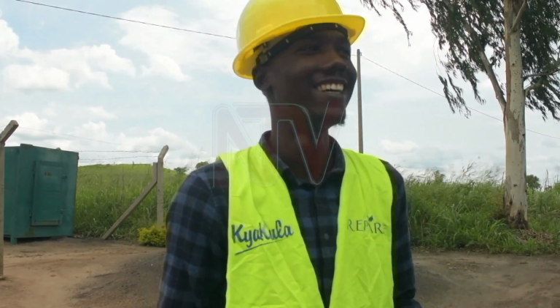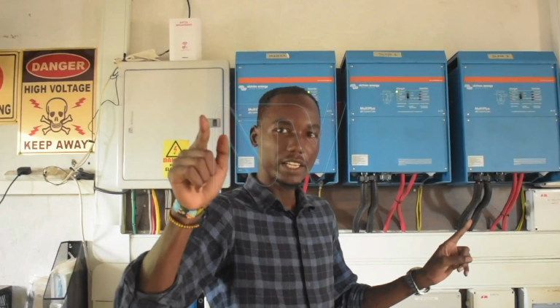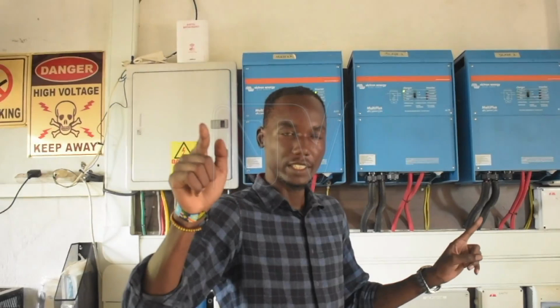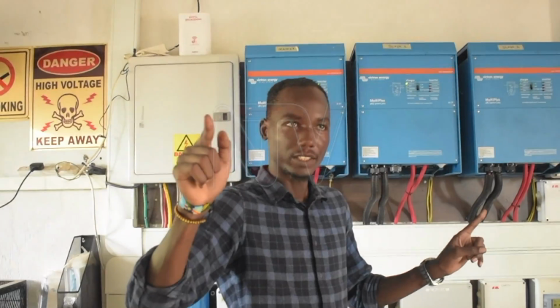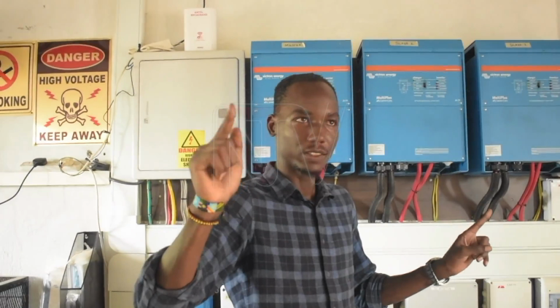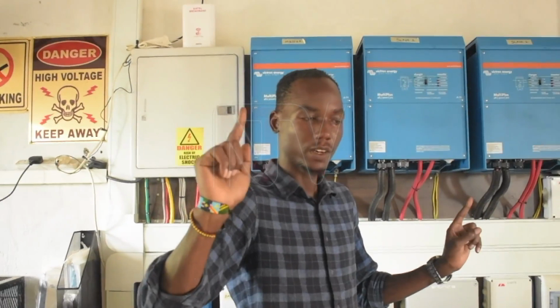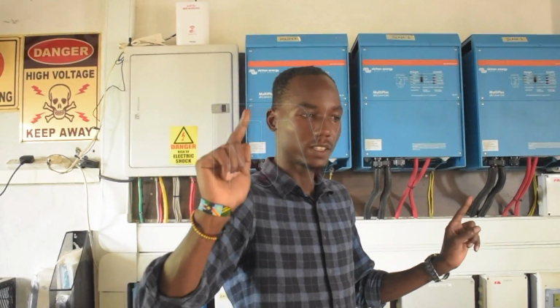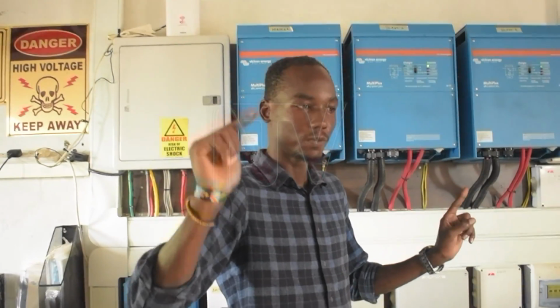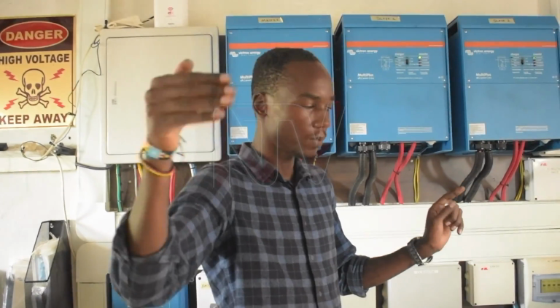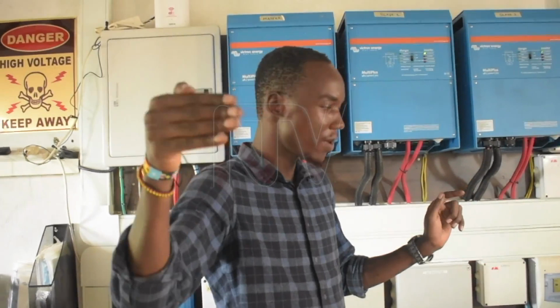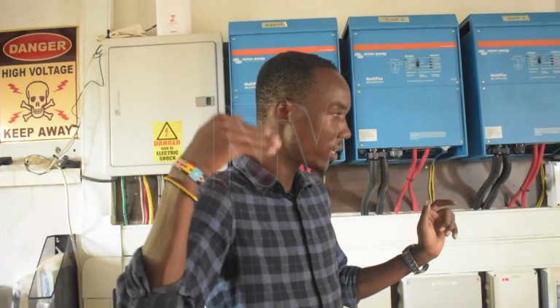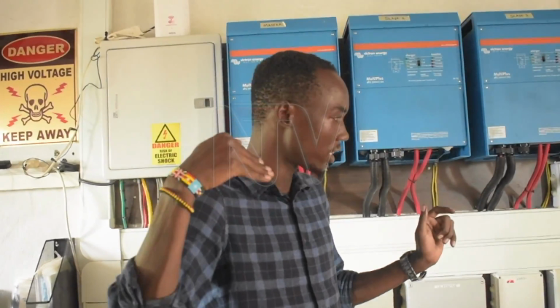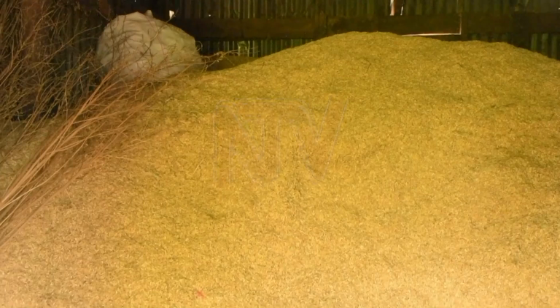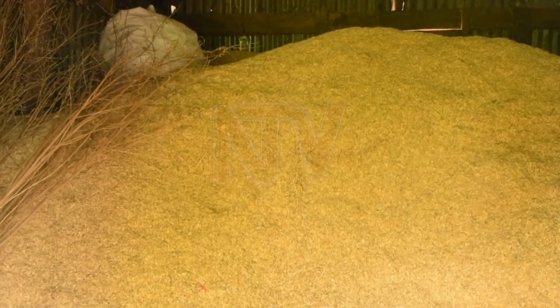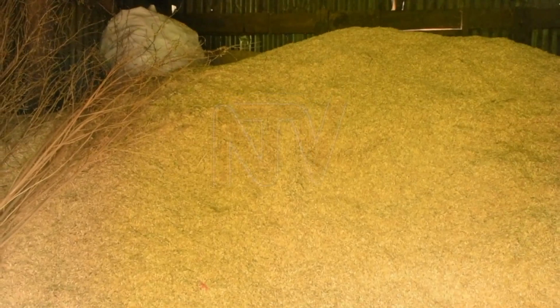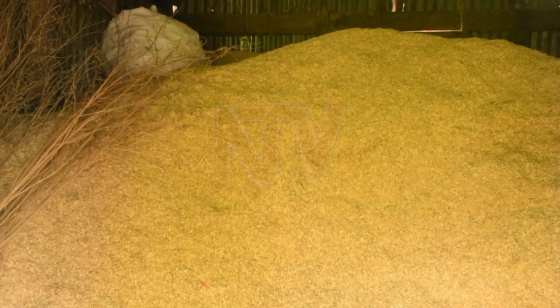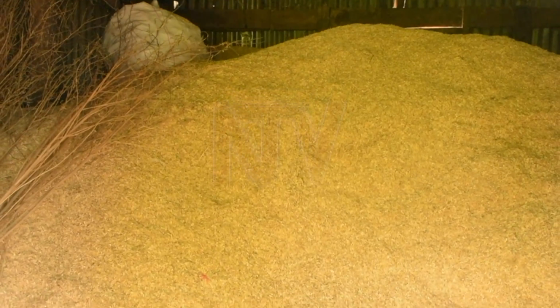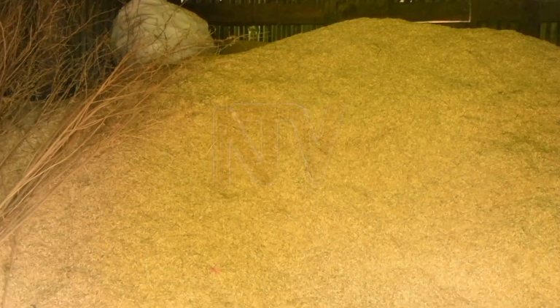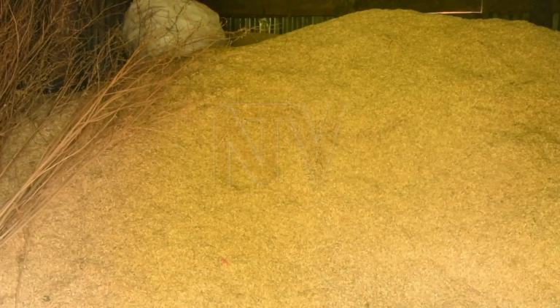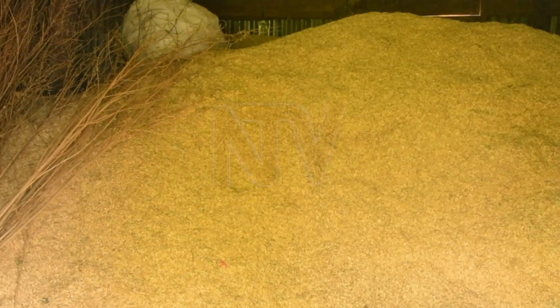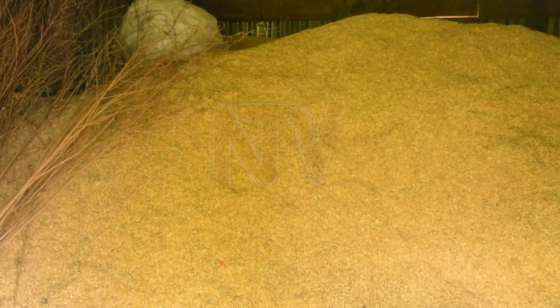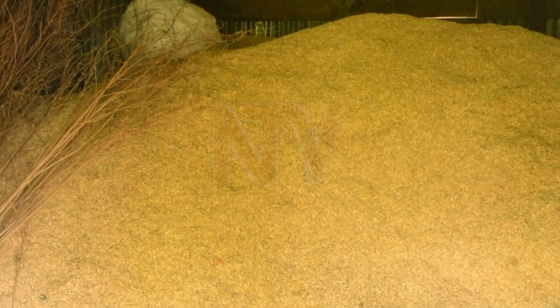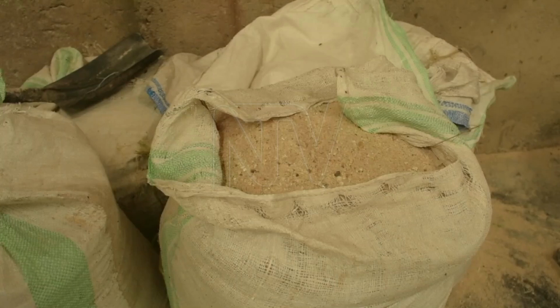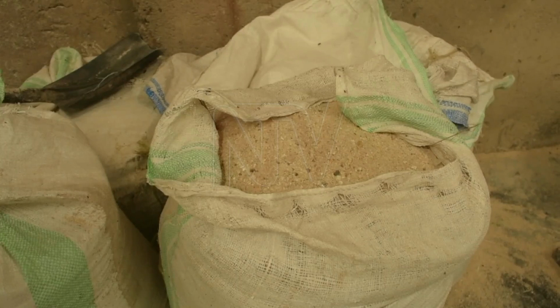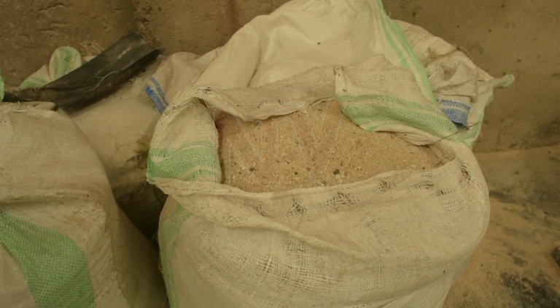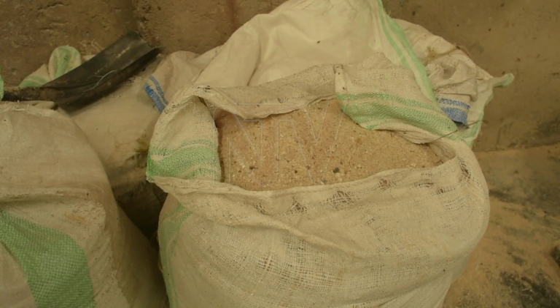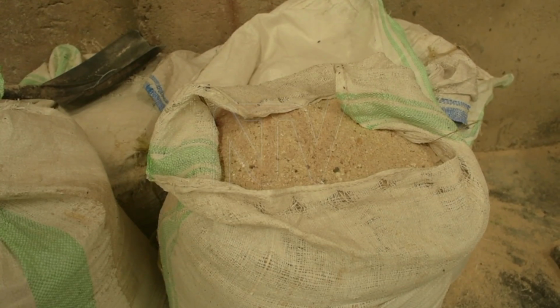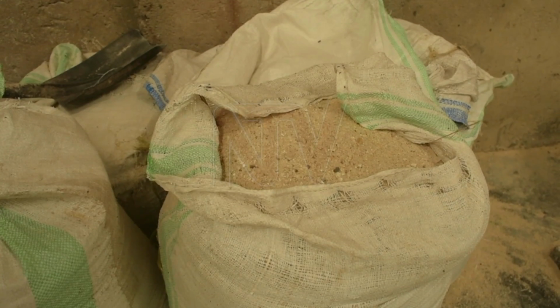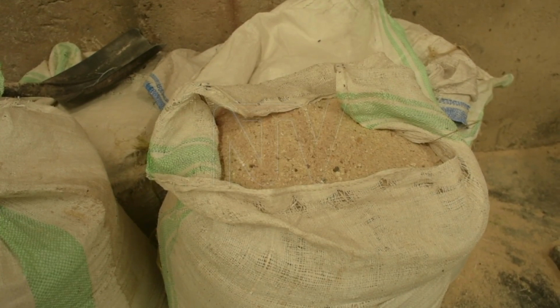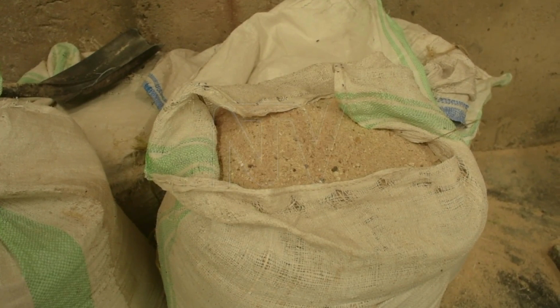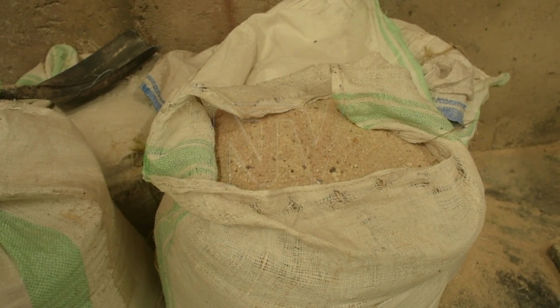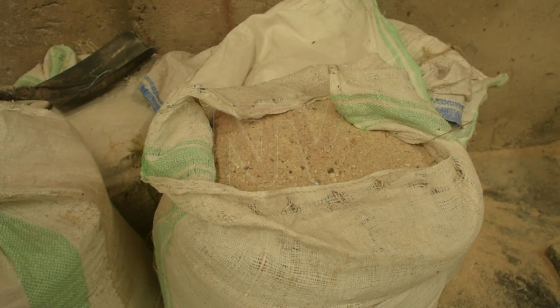Engineer Robert Okelo, site manager at the power station, says they use agricultural waste like maize cups, granite shells and rice hulks.